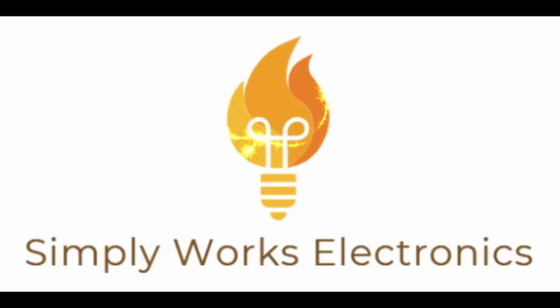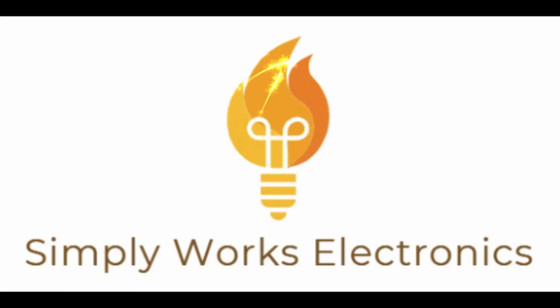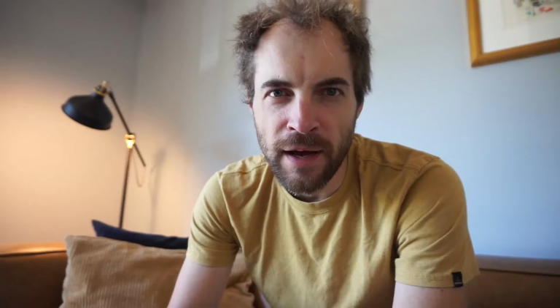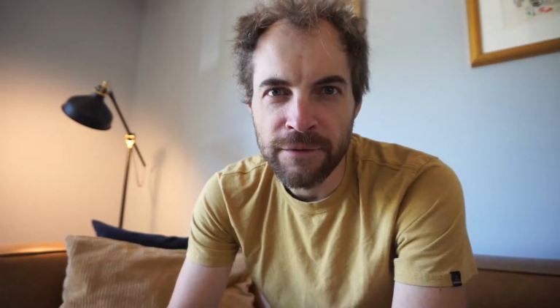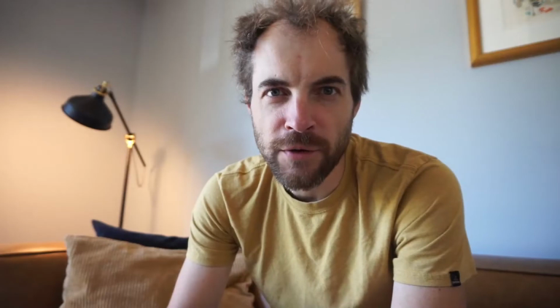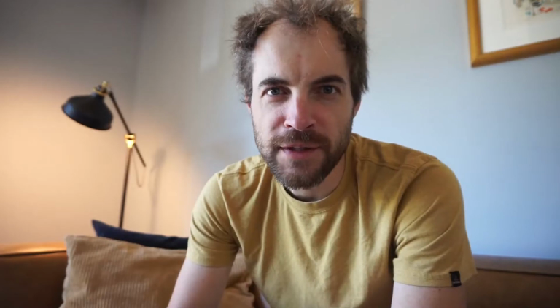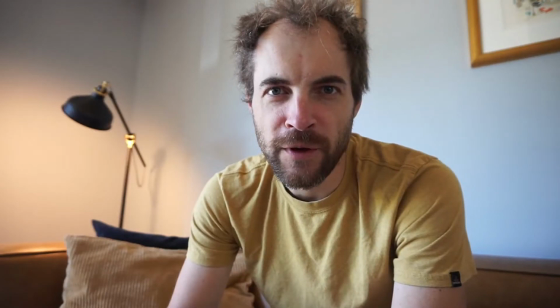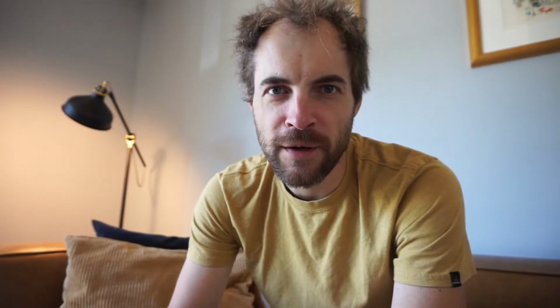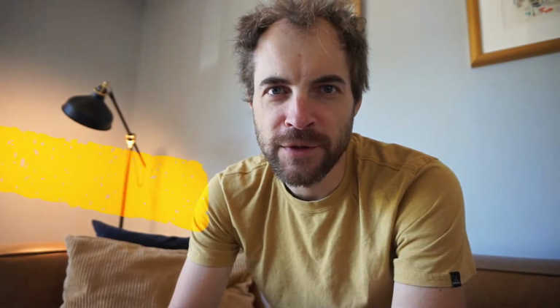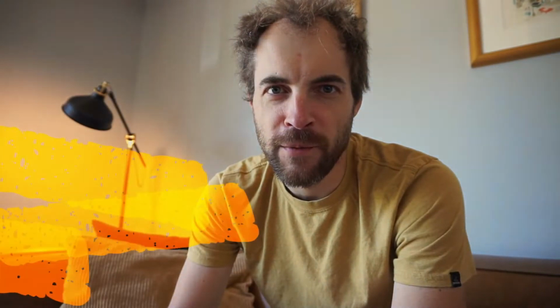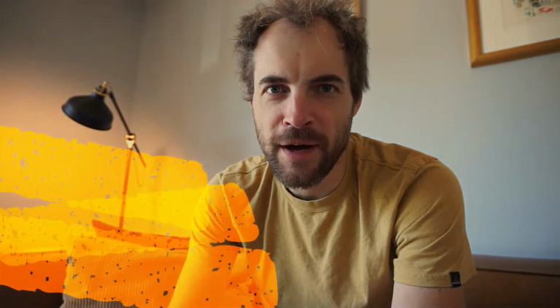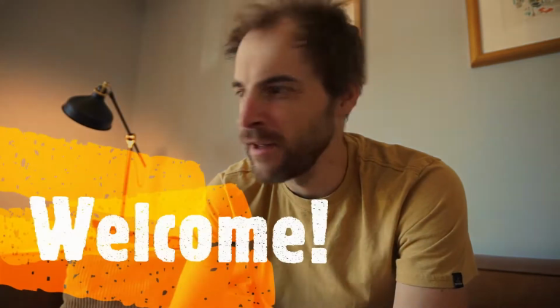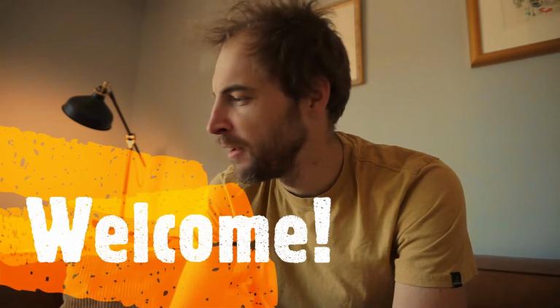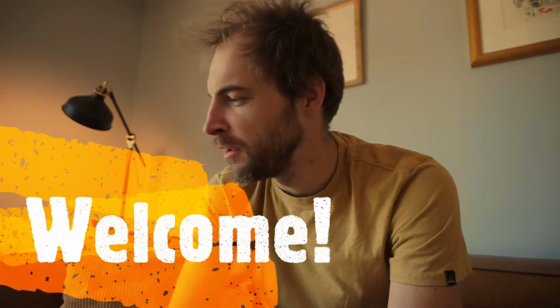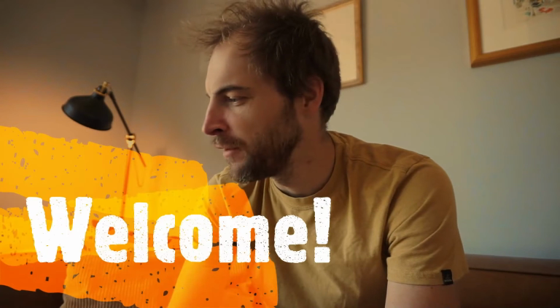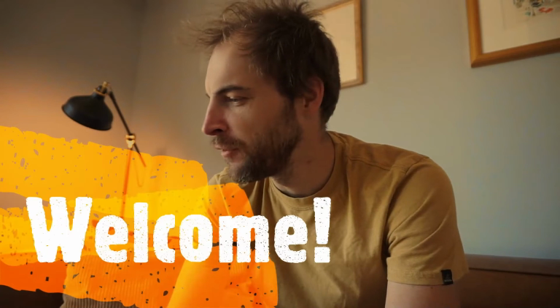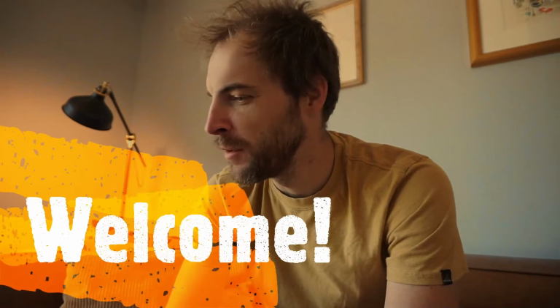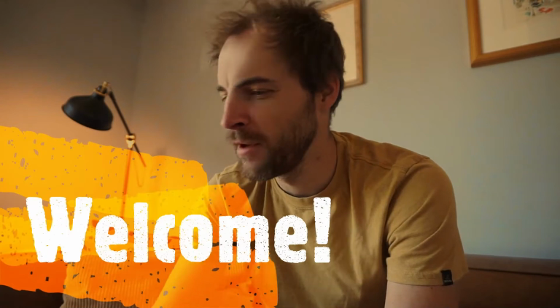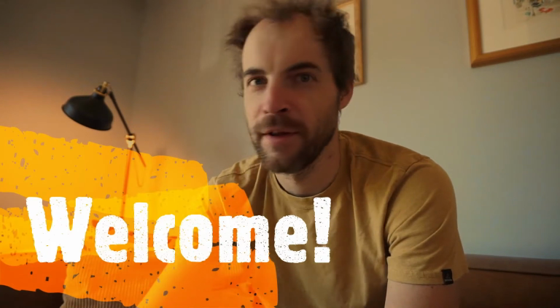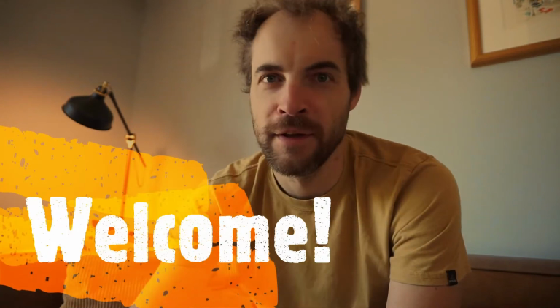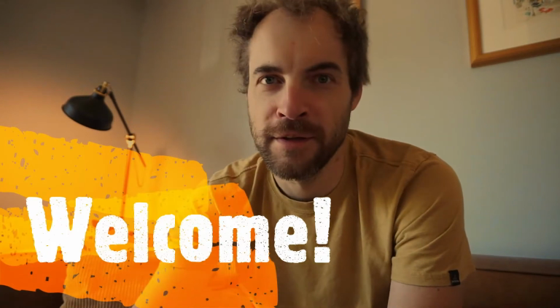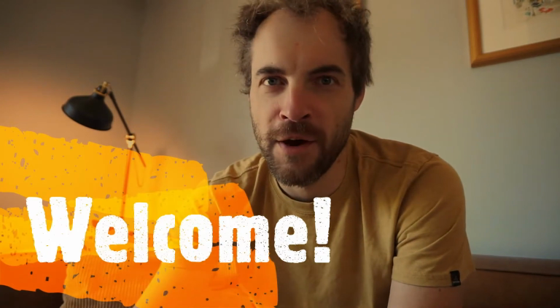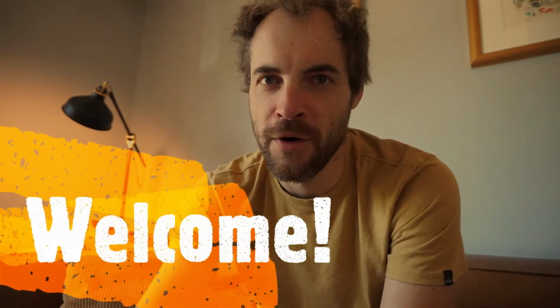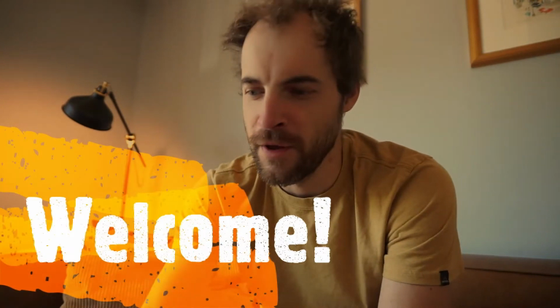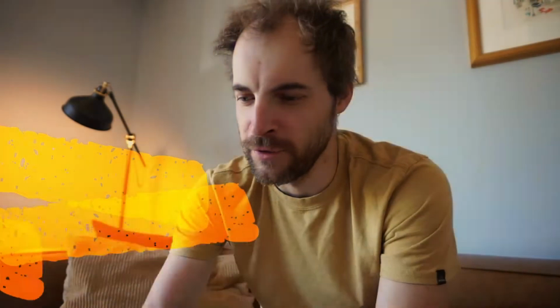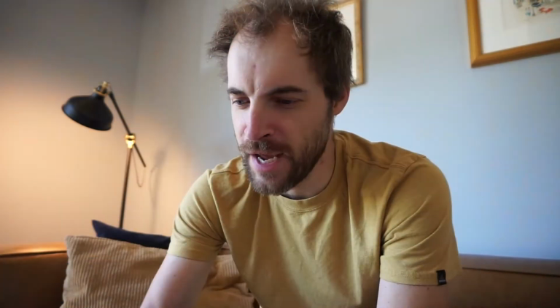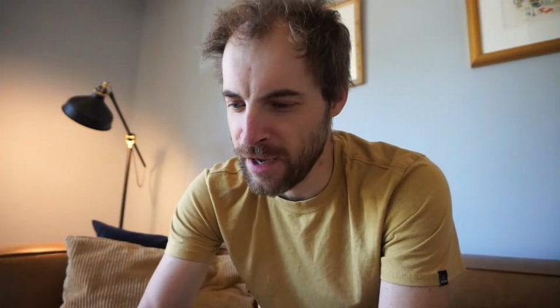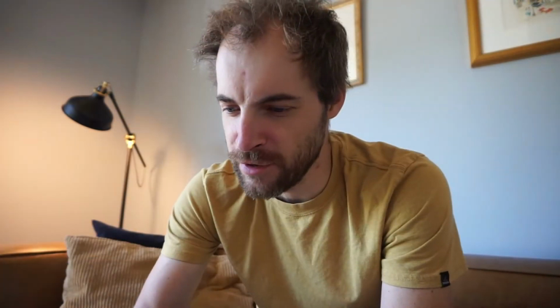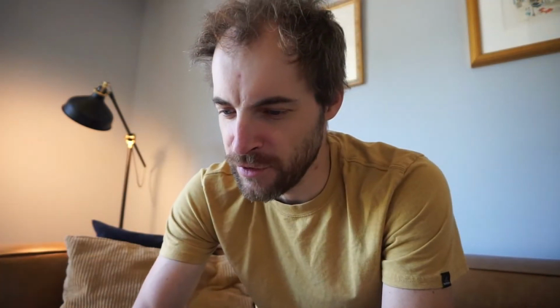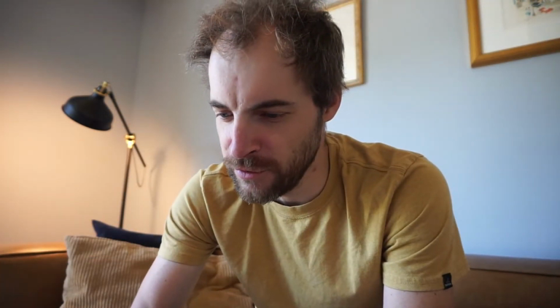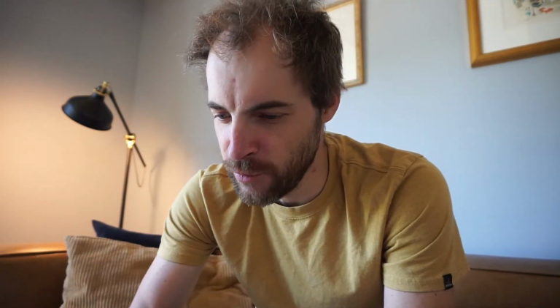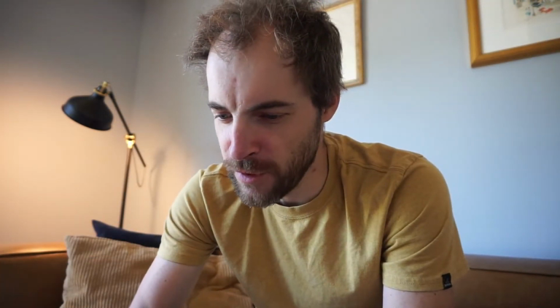Hi folks, welcome to my living room. So today I'm gonna show you a new board.